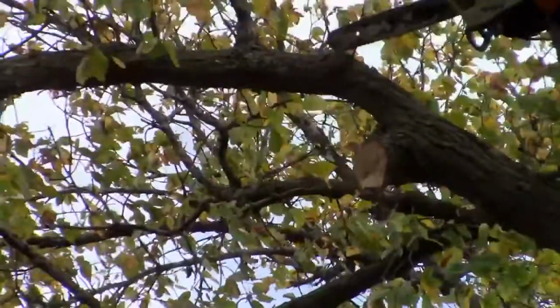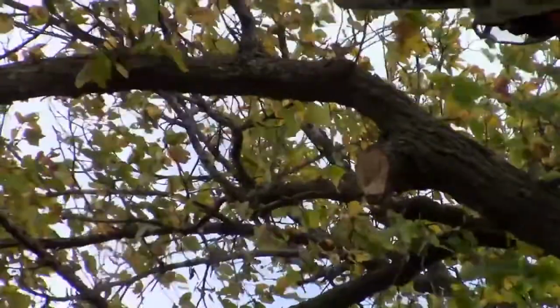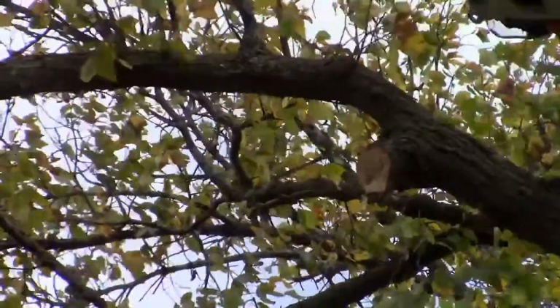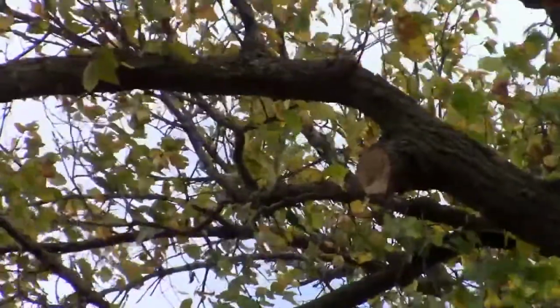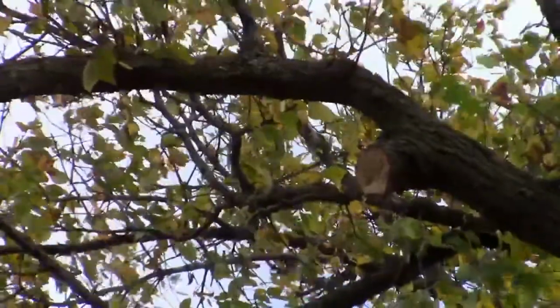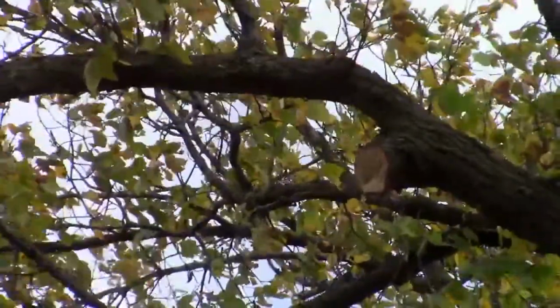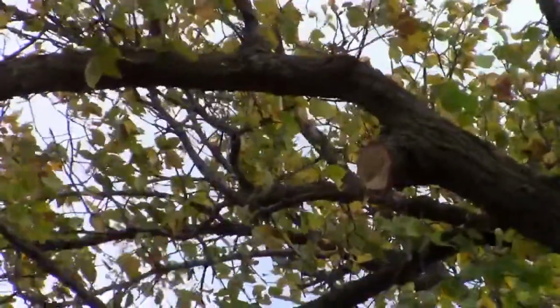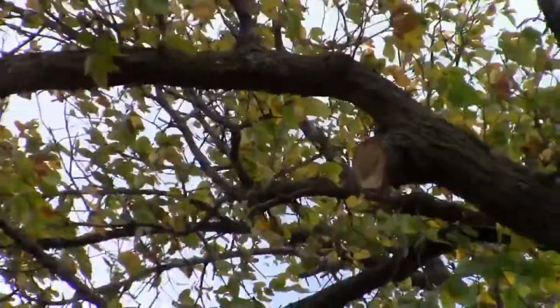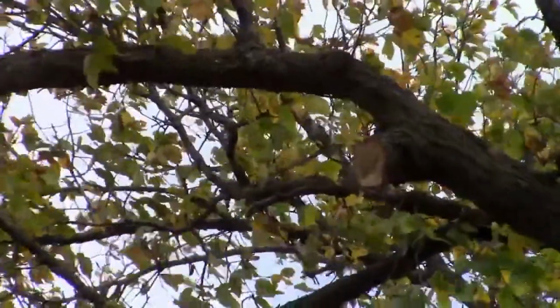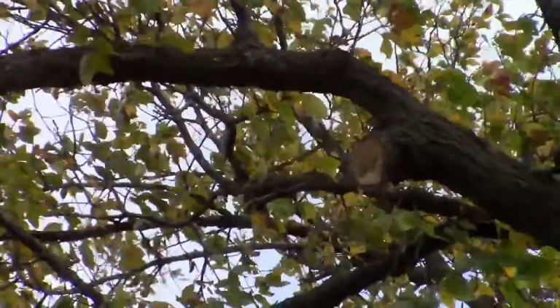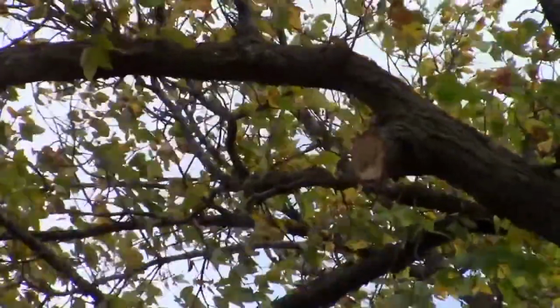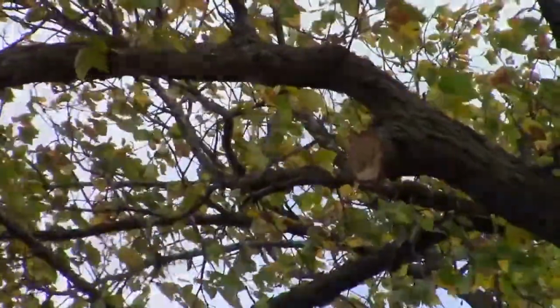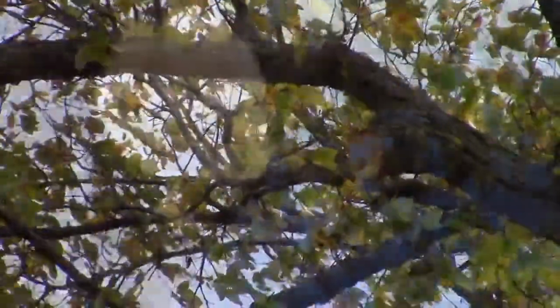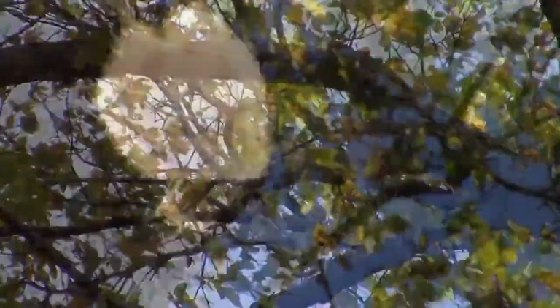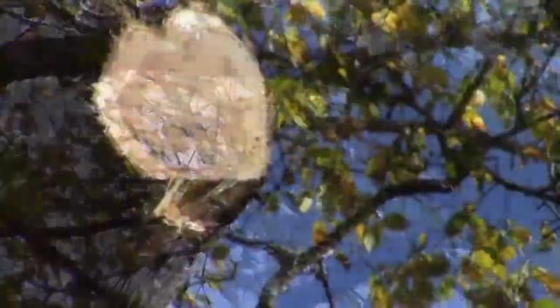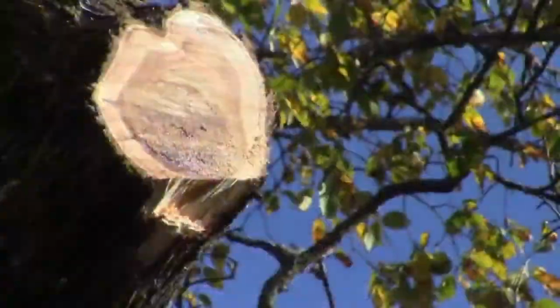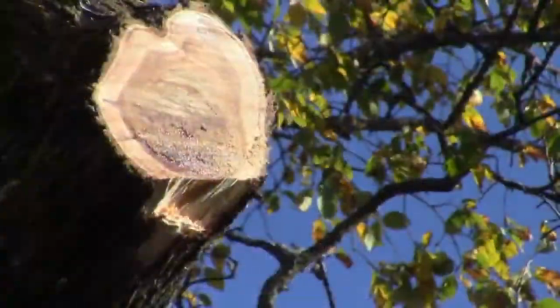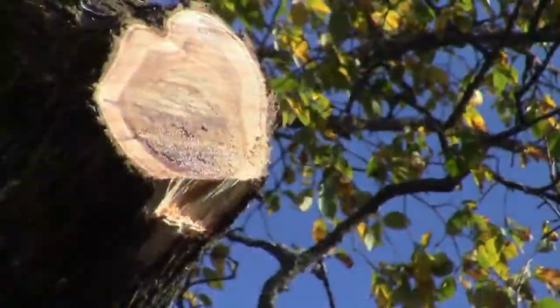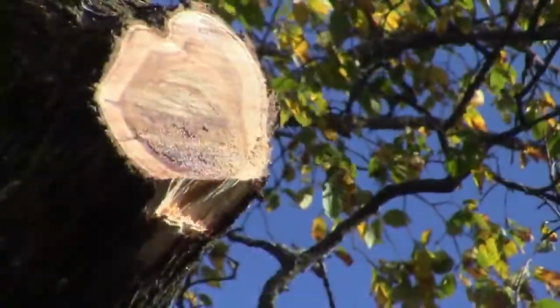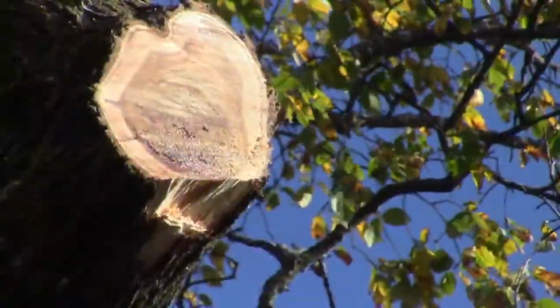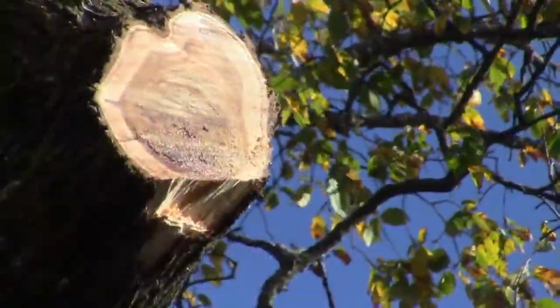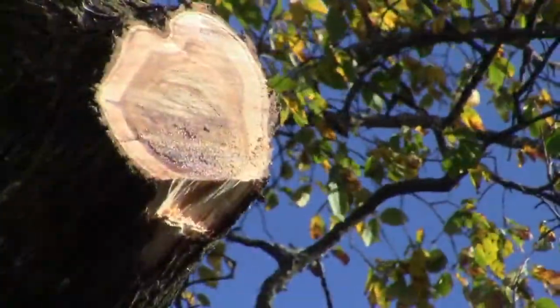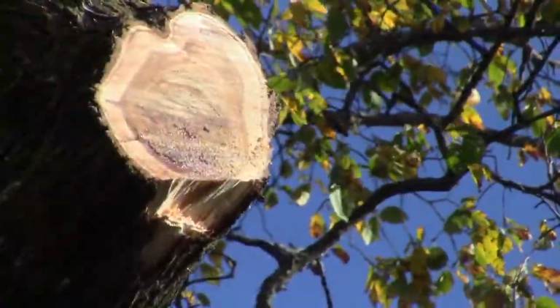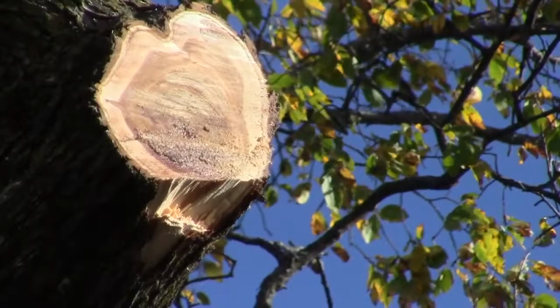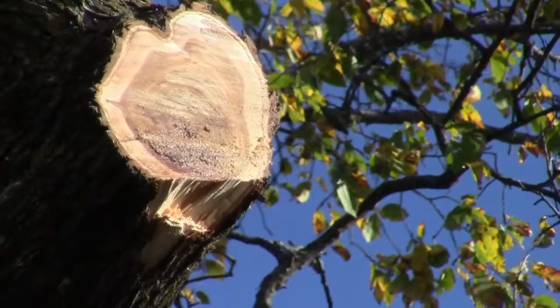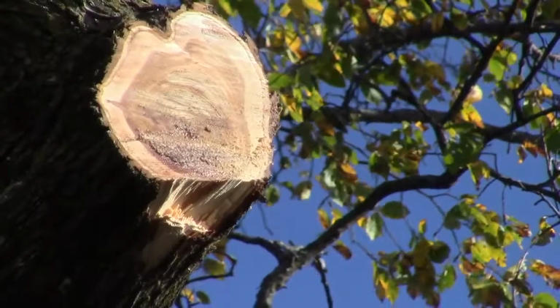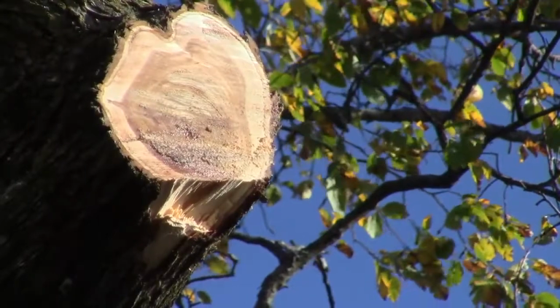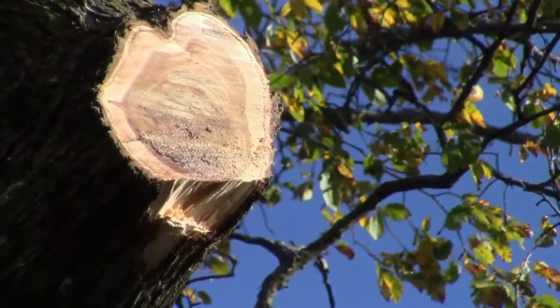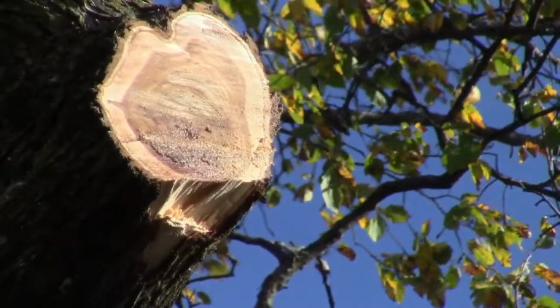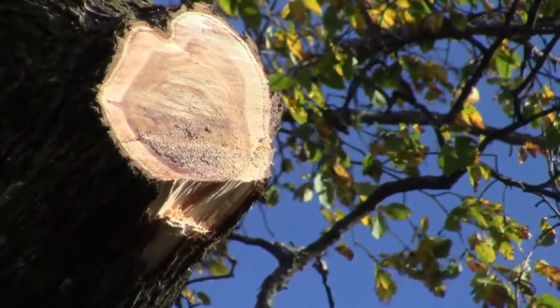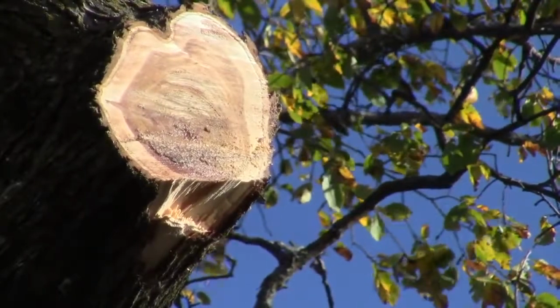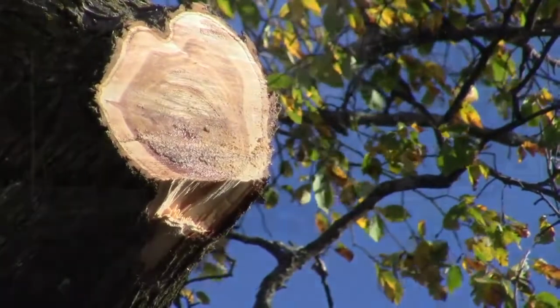If you have to prune your tree during the summer months, paint the wound. It's one of the only times that painting a wound is recommended.